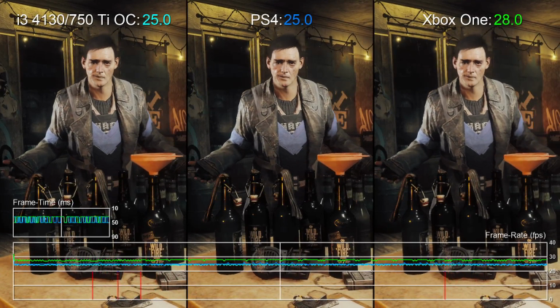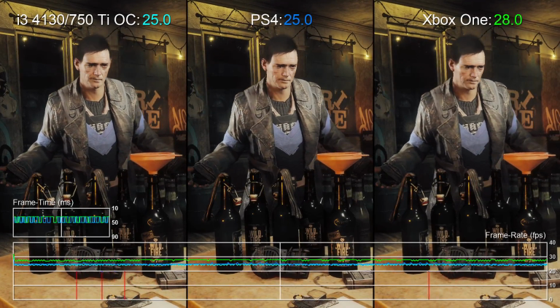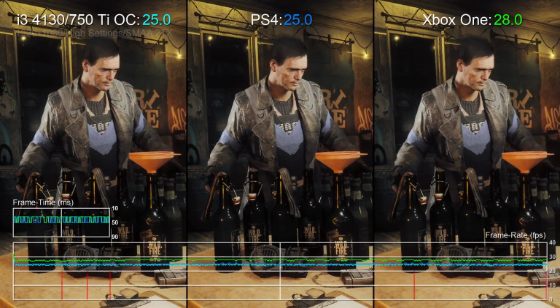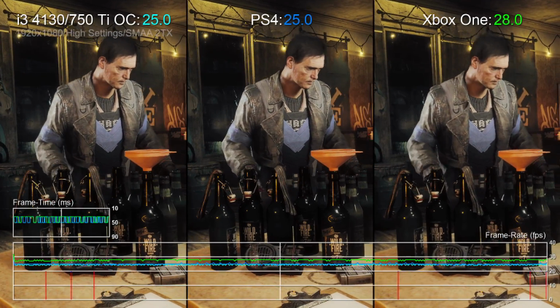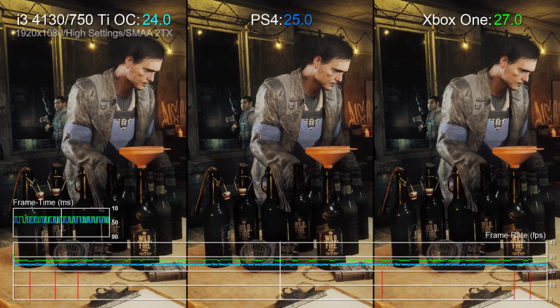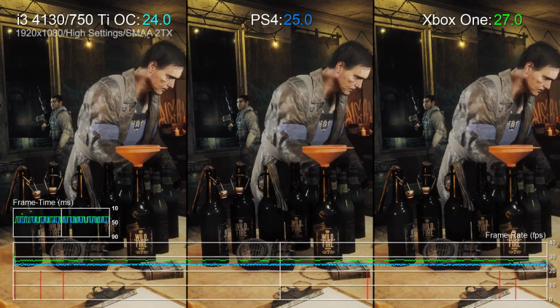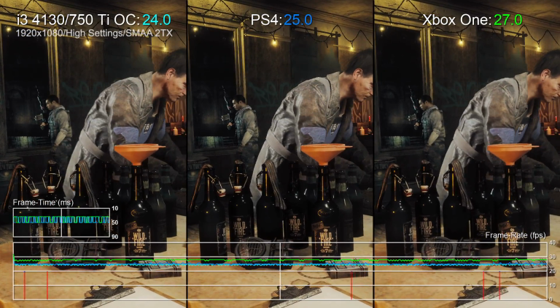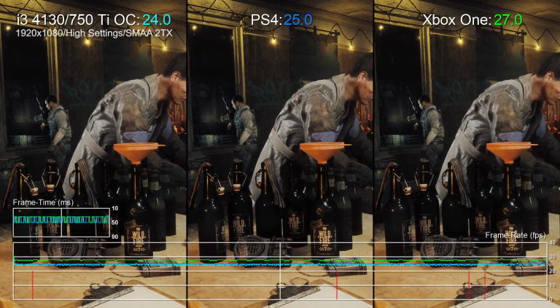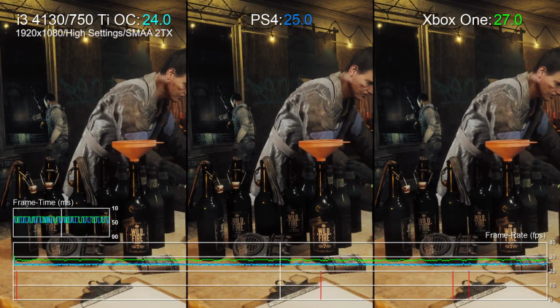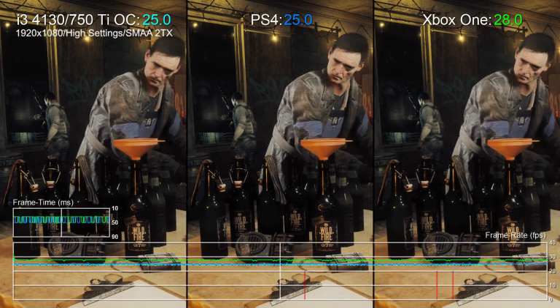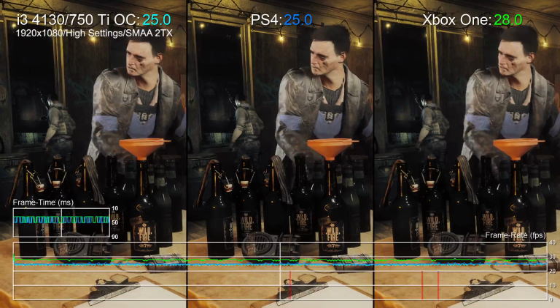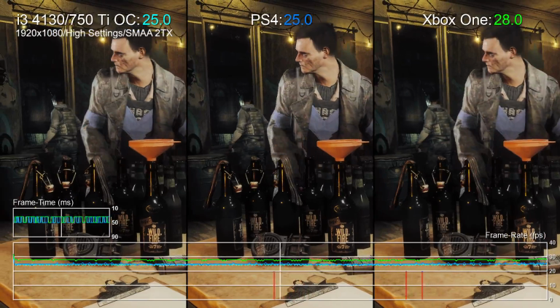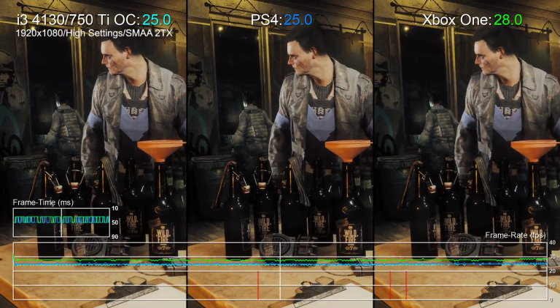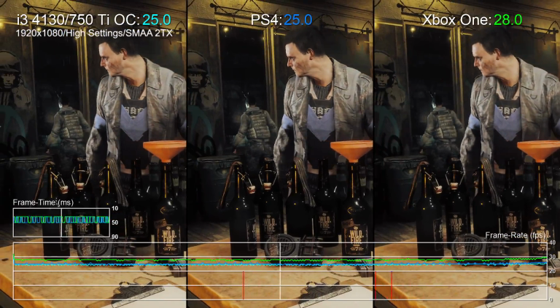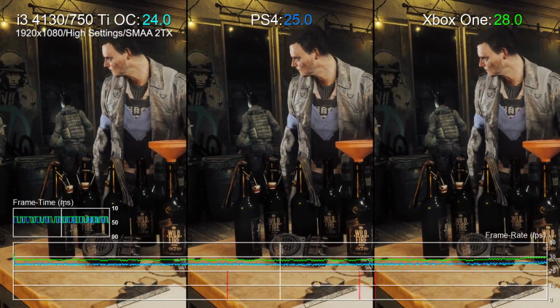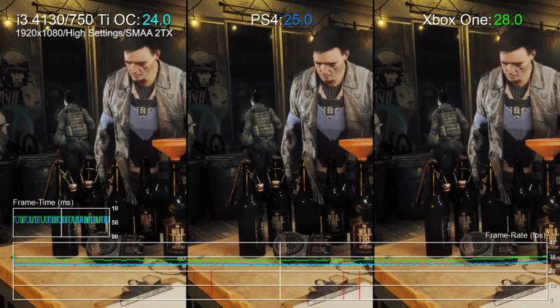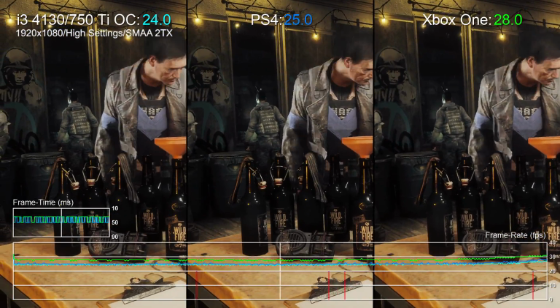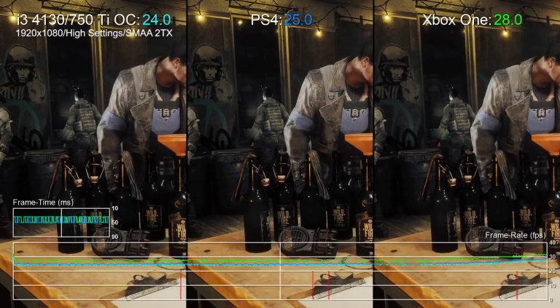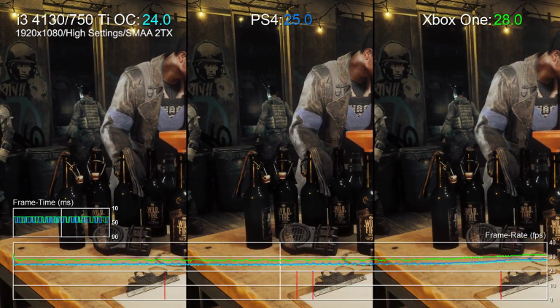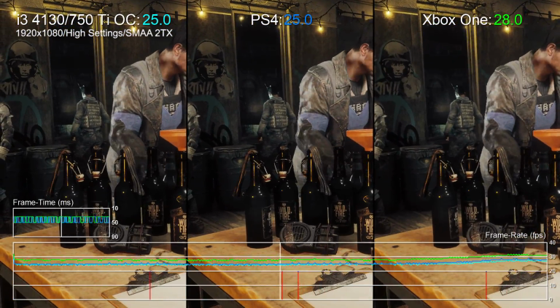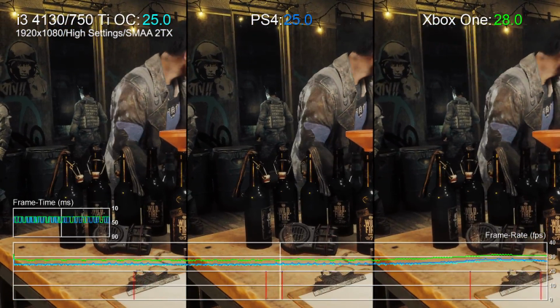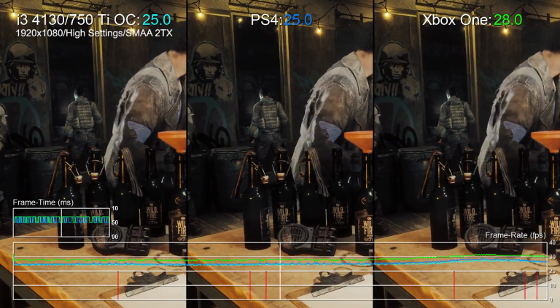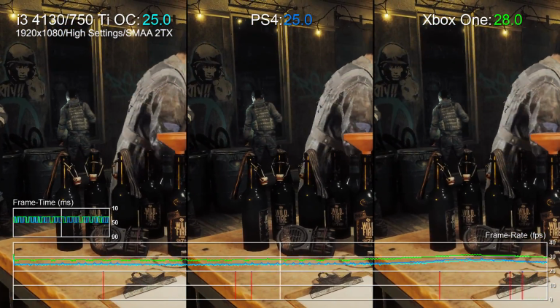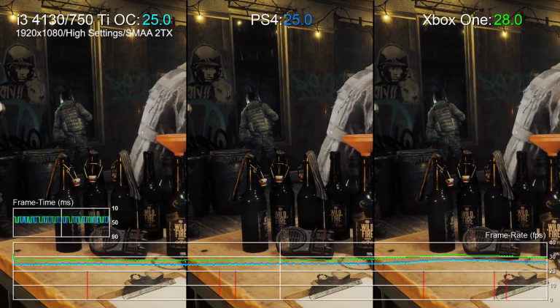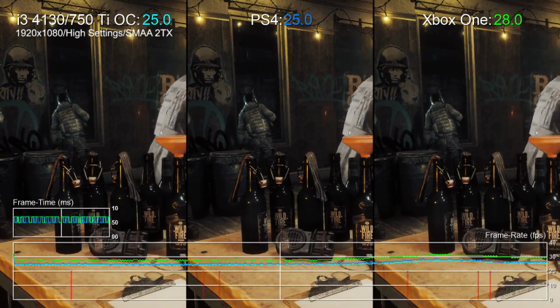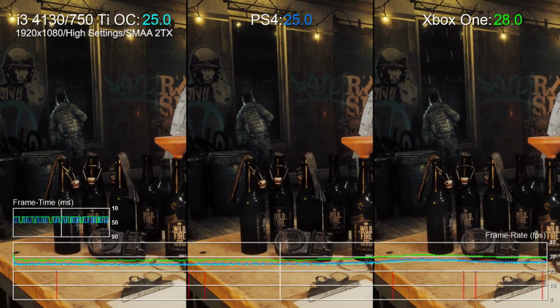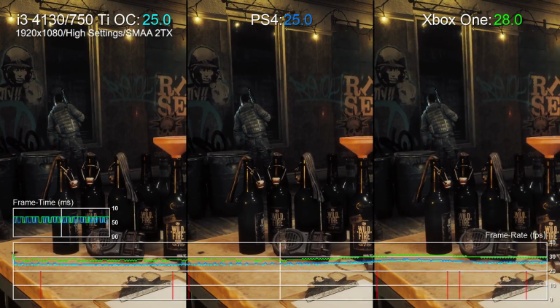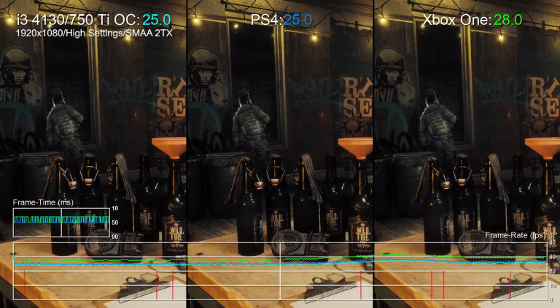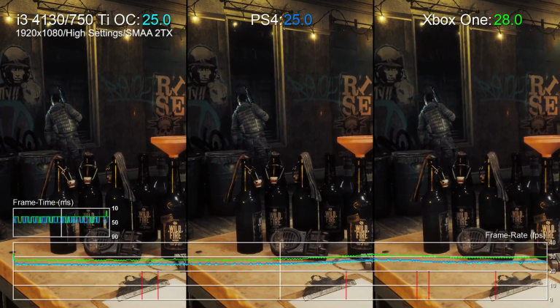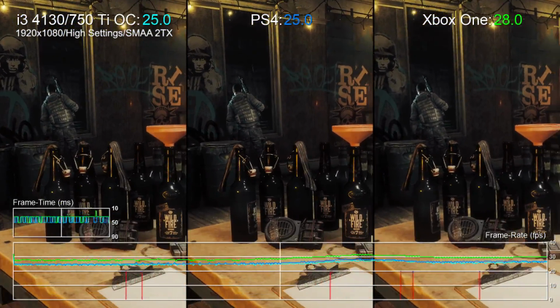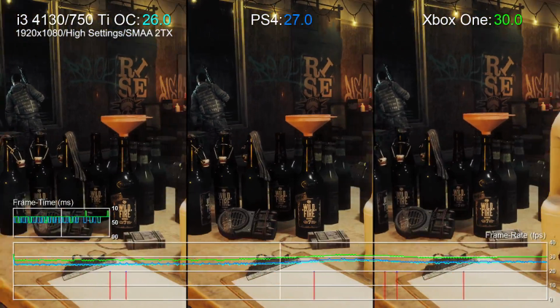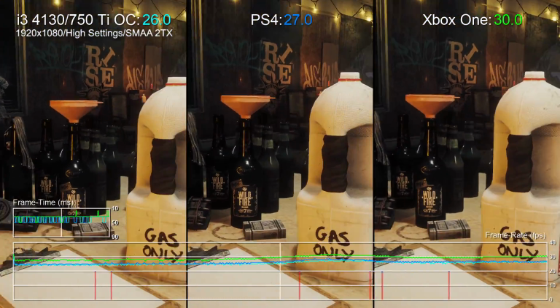Hello, it's Tom with Digital Foundry, with a look at how Homefront: The Revolution plays on more budget-orientated PCs.